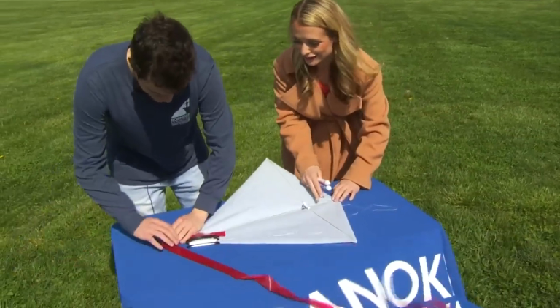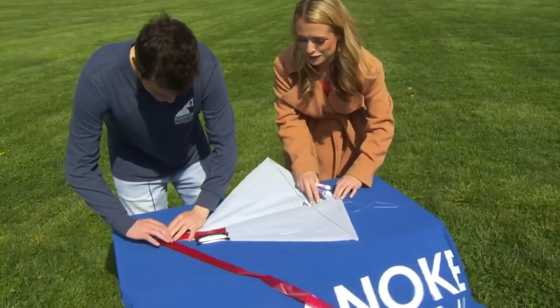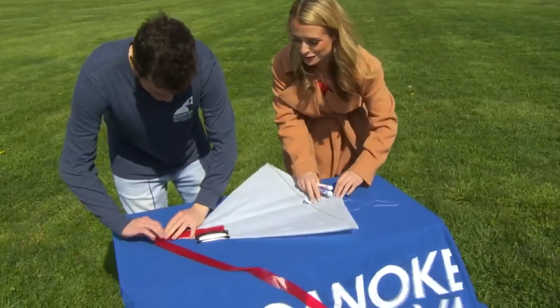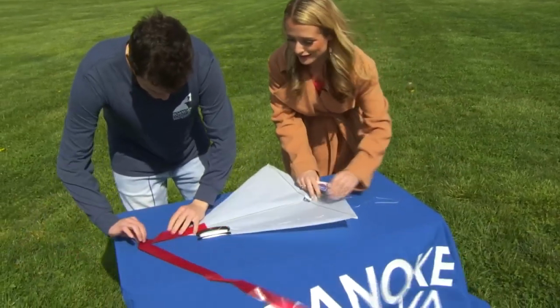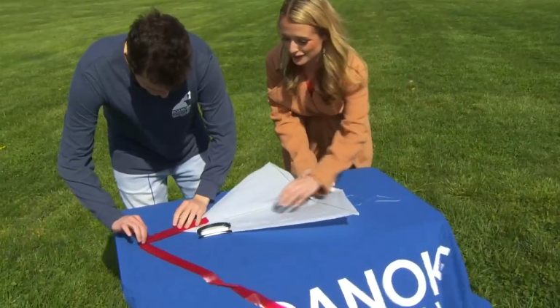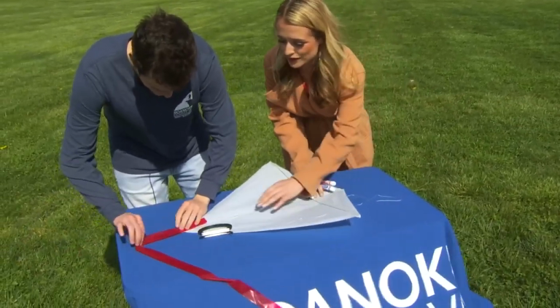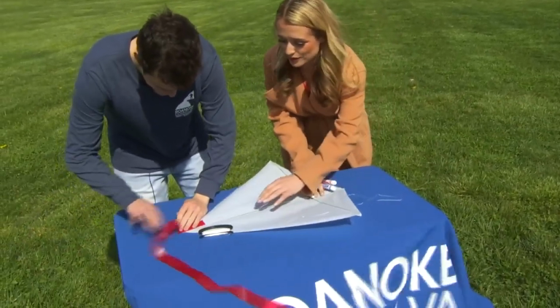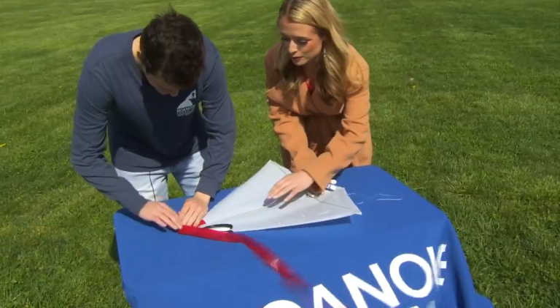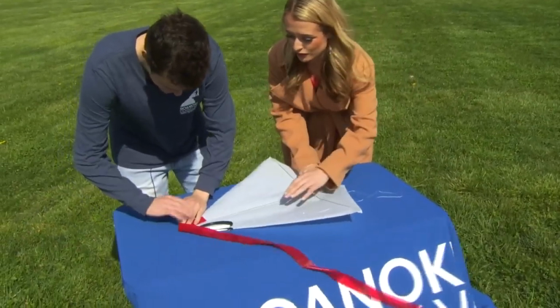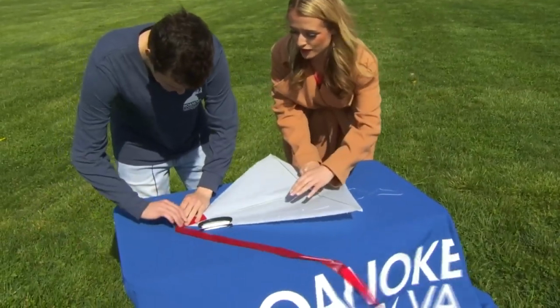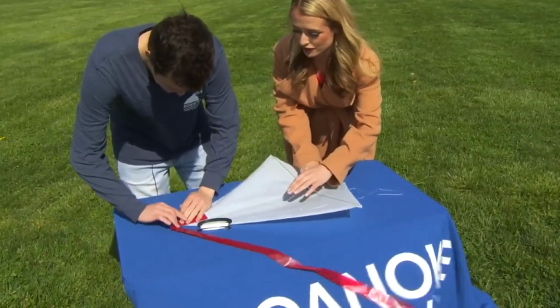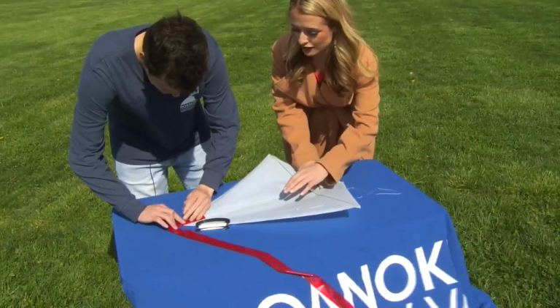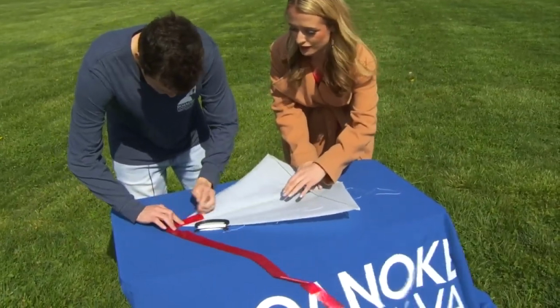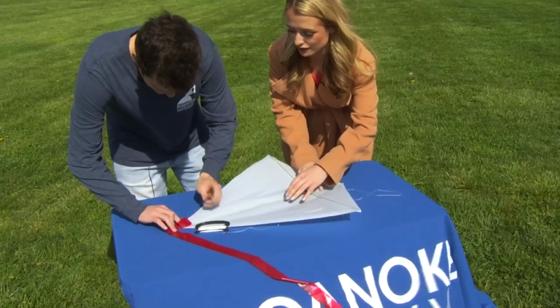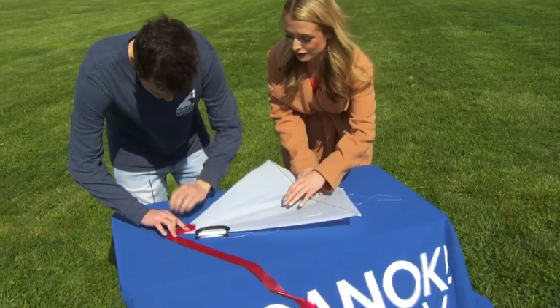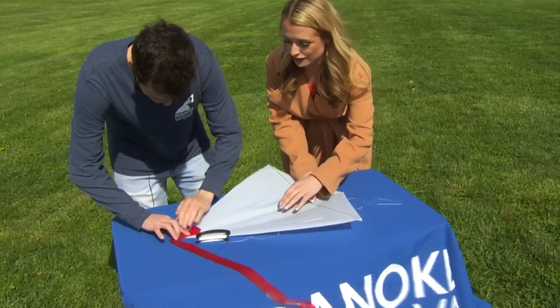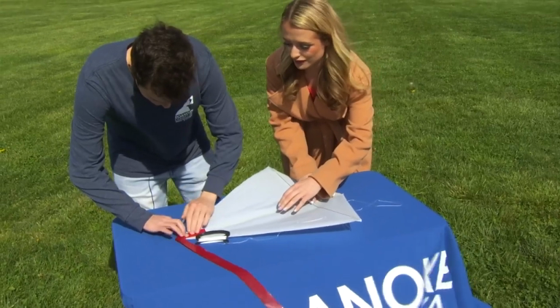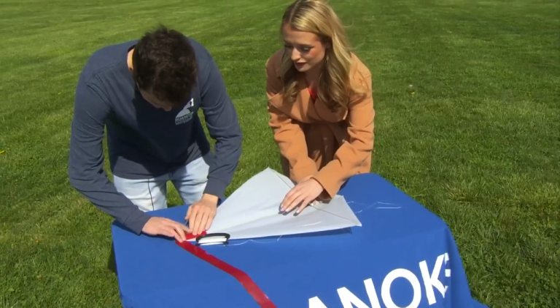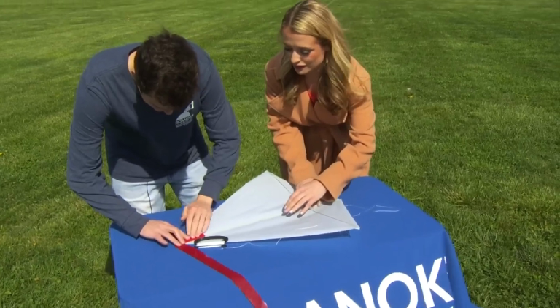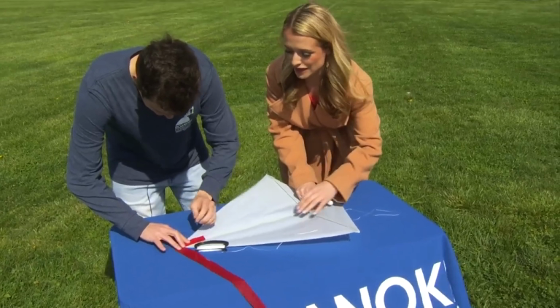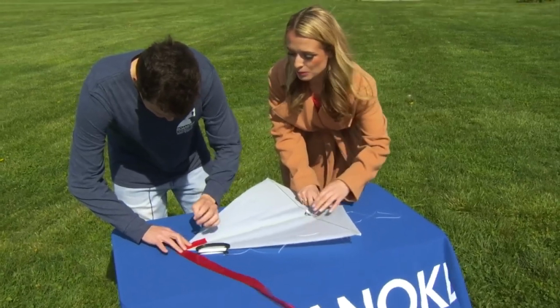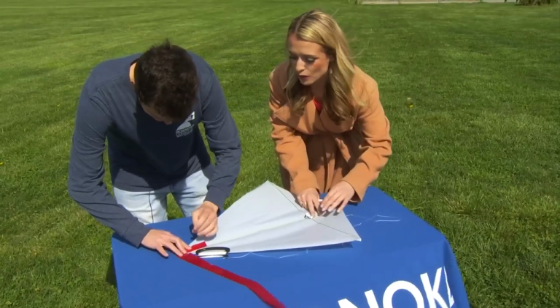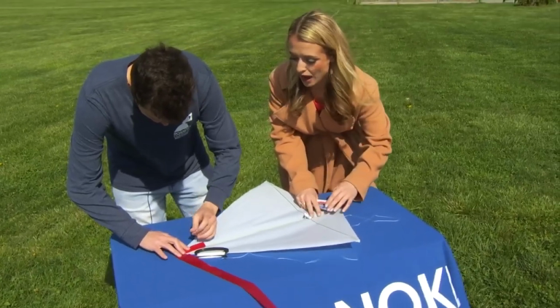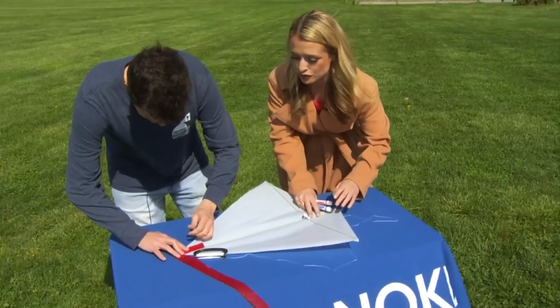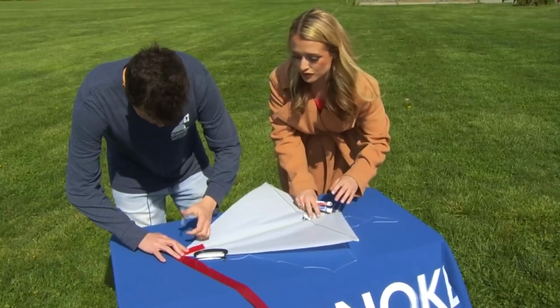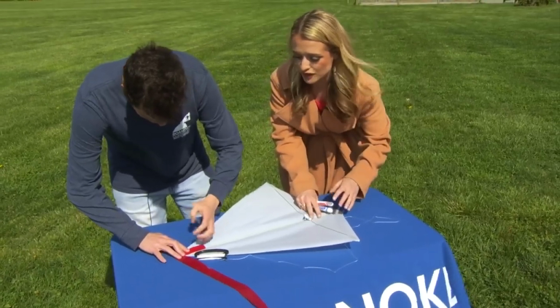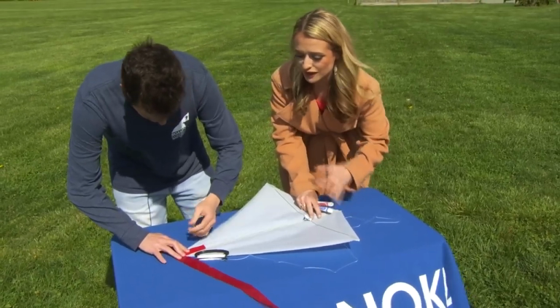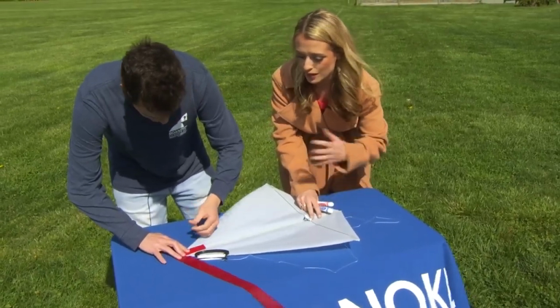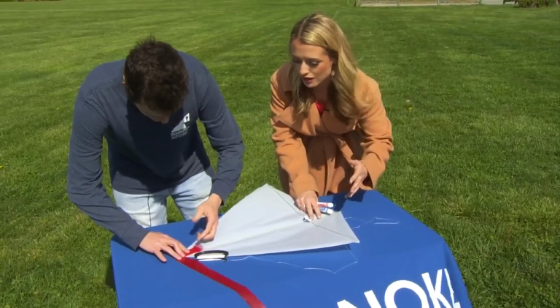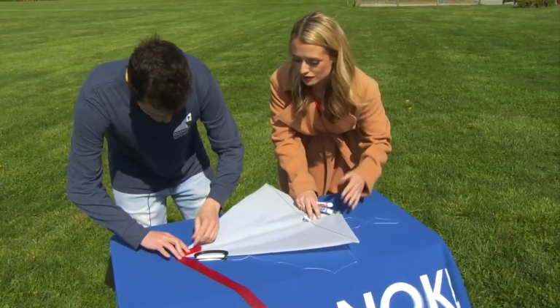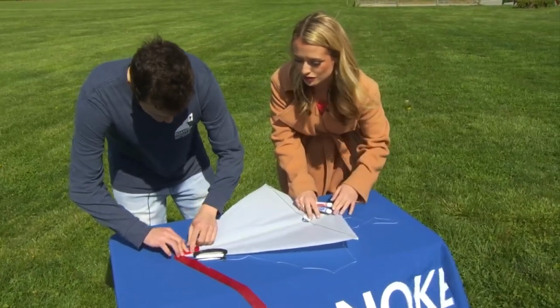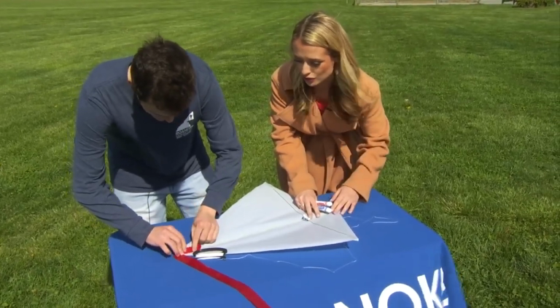It's windy, but that's perfect for kite flying, right? Yes, it is. And people don't have to enter the contests — they can come out and just enjoy.